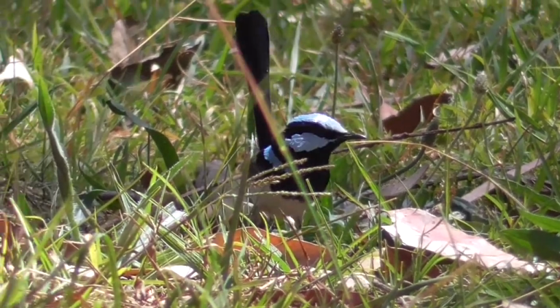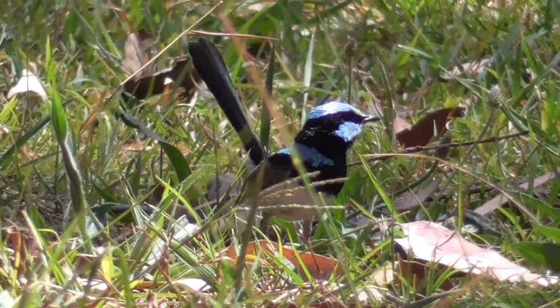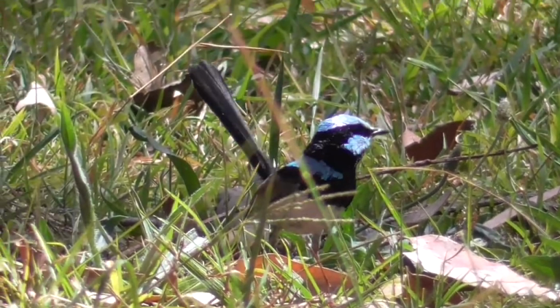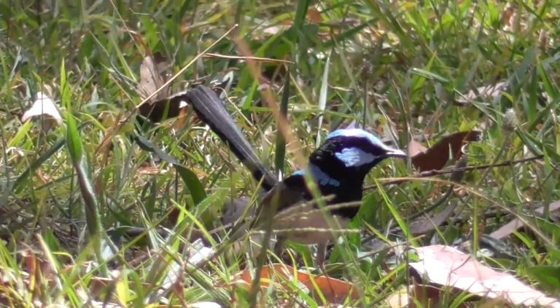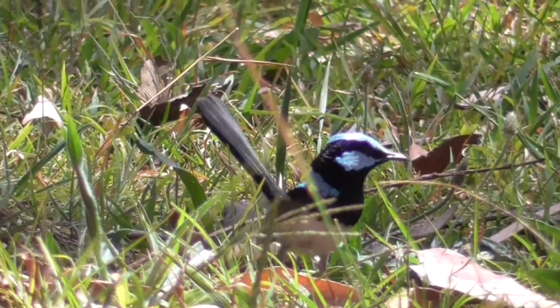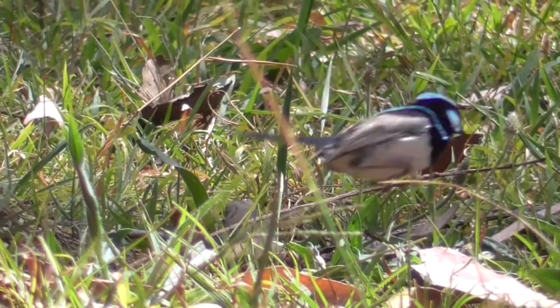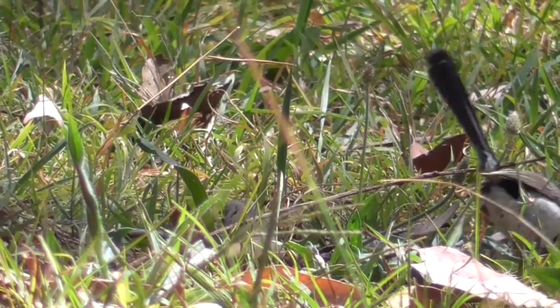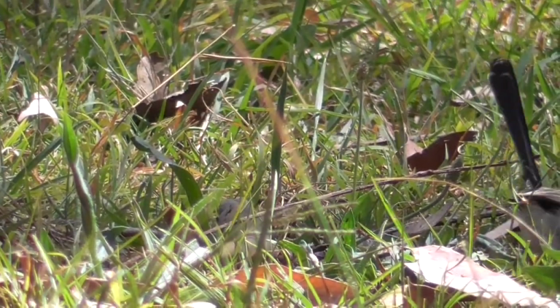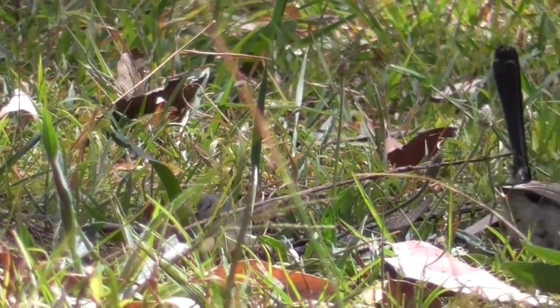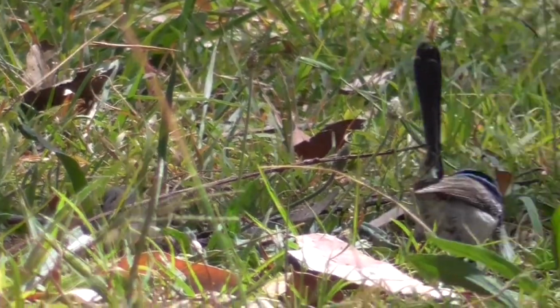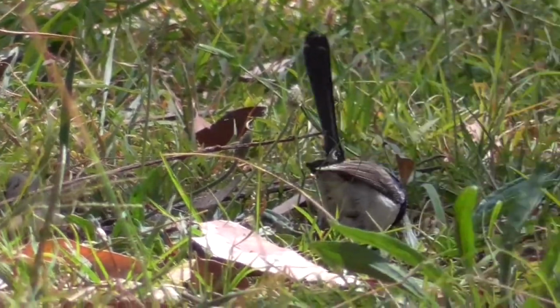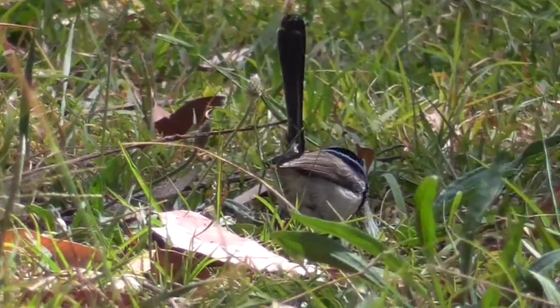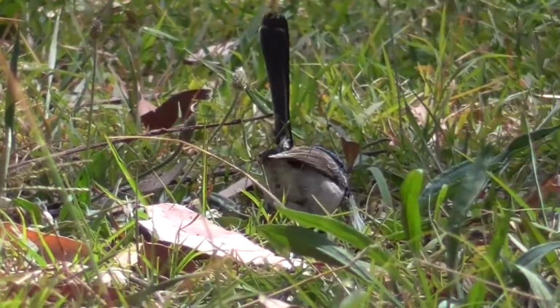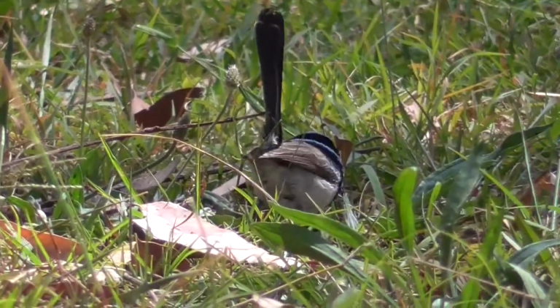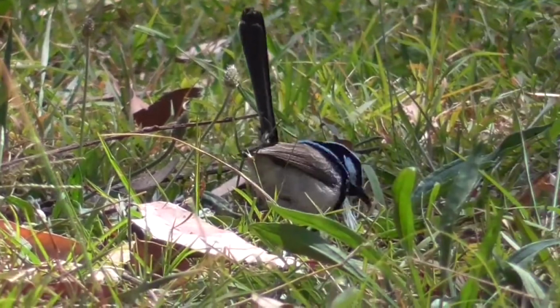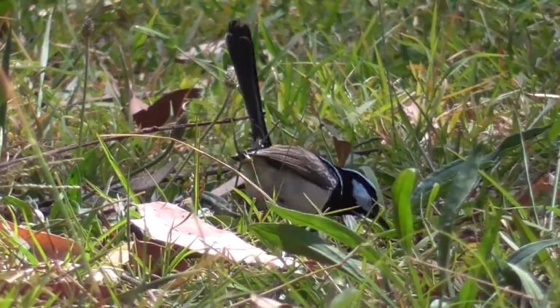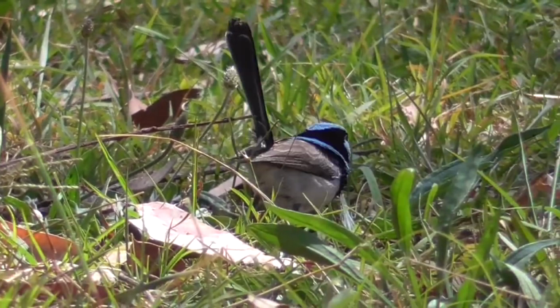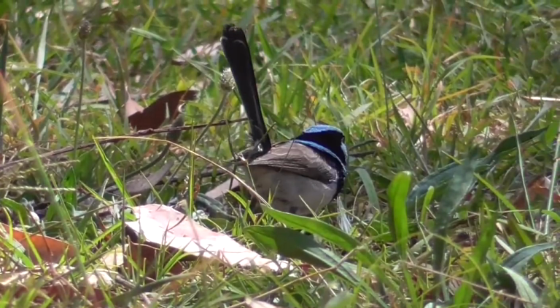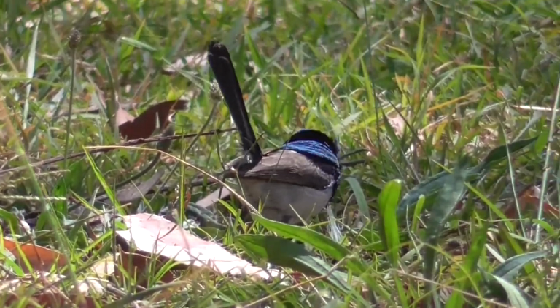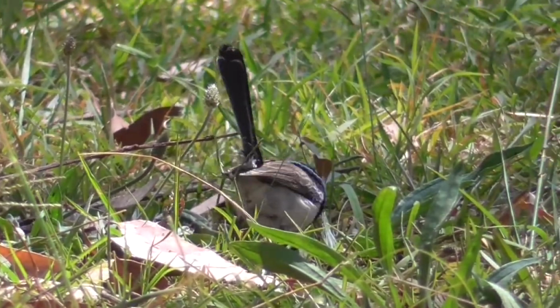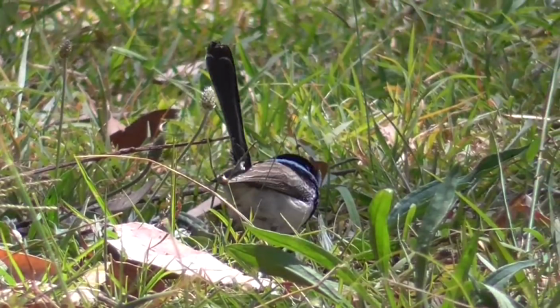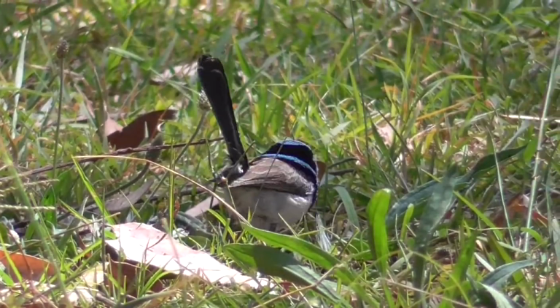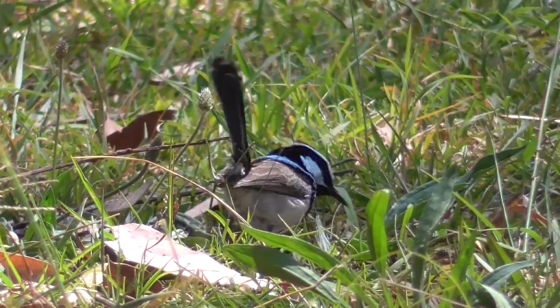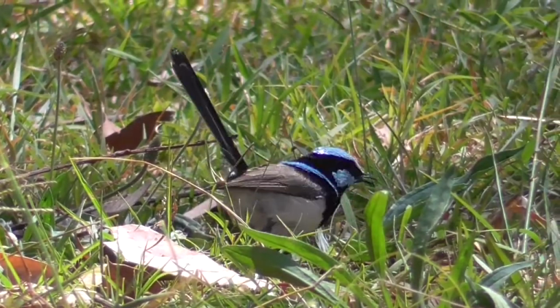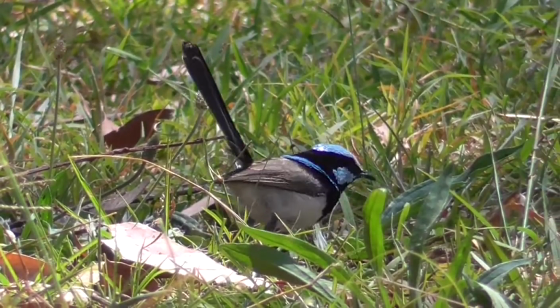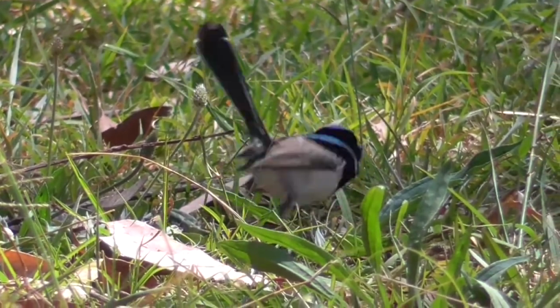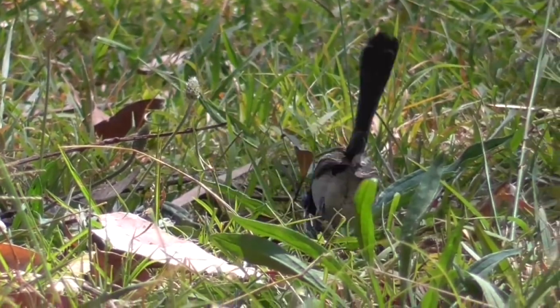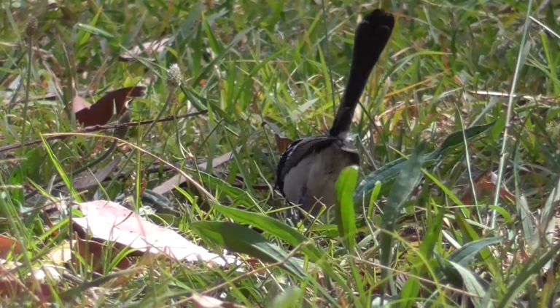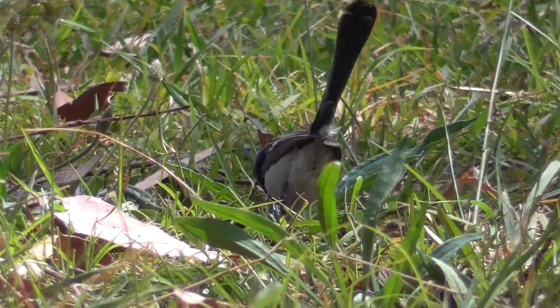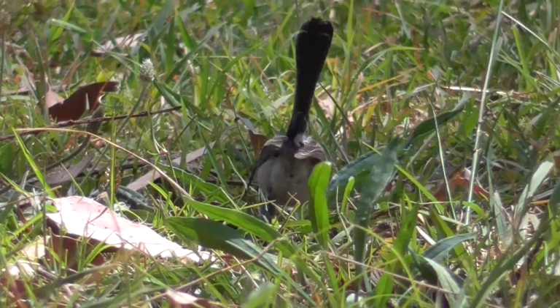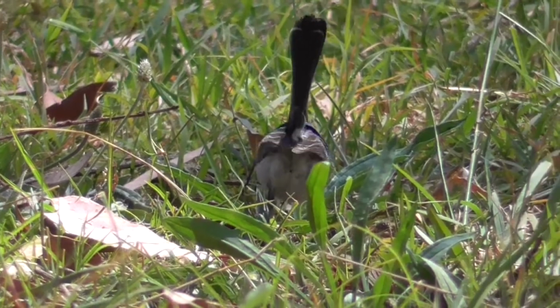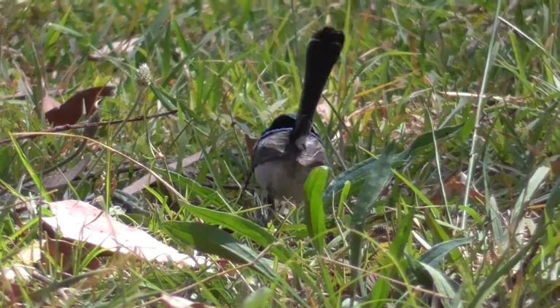They breed from spring through to autumn, but some males will keep the breeding plumage throughout the whole year.